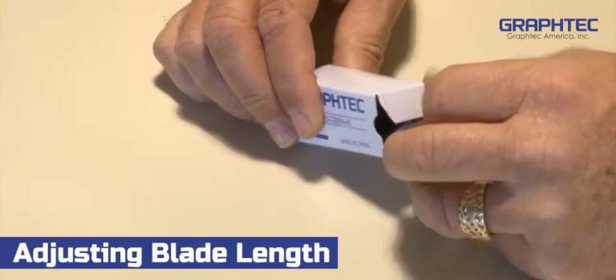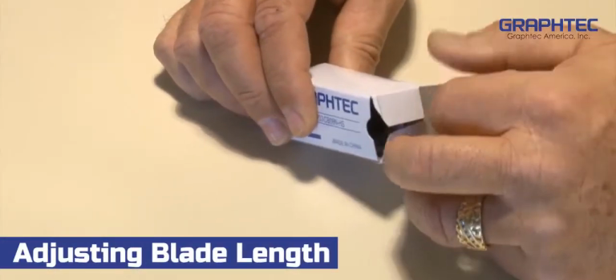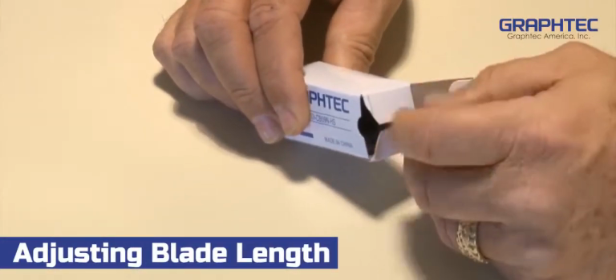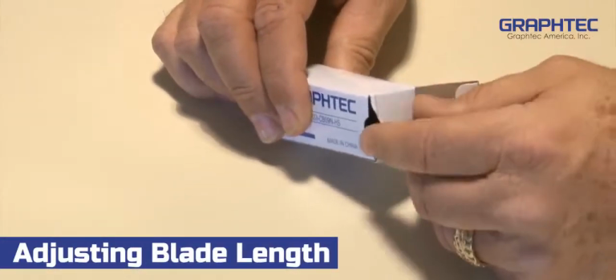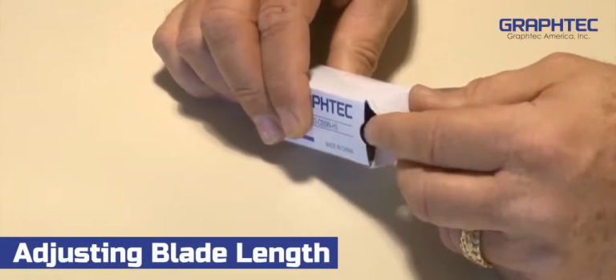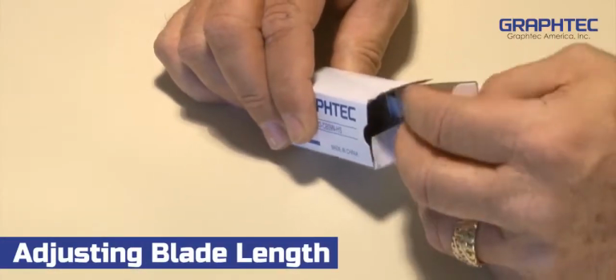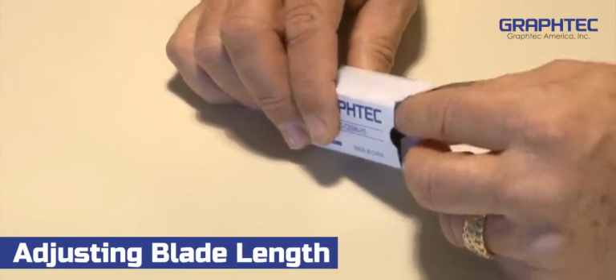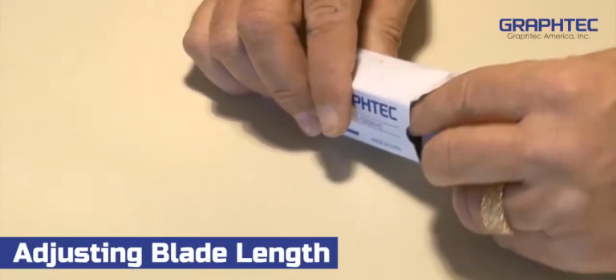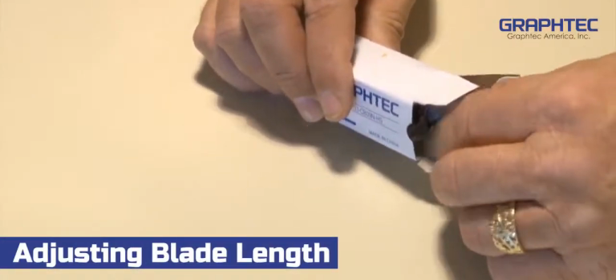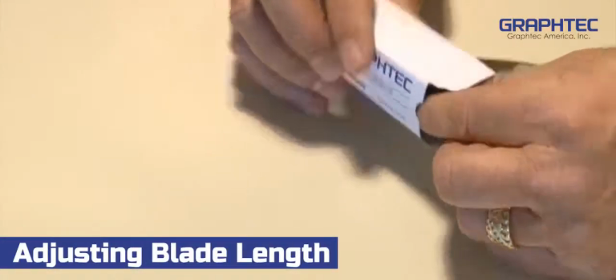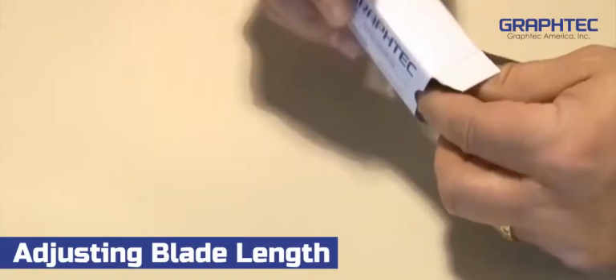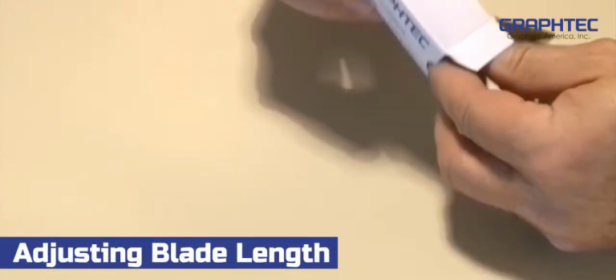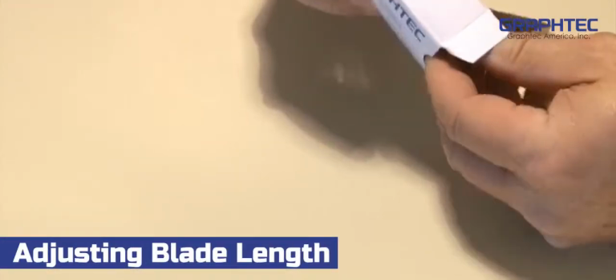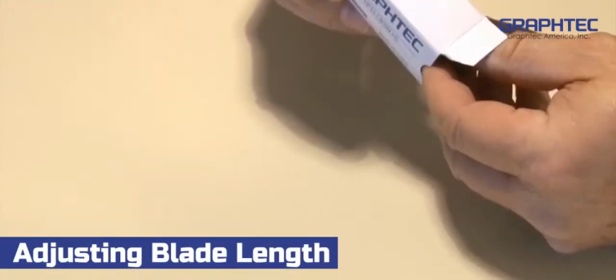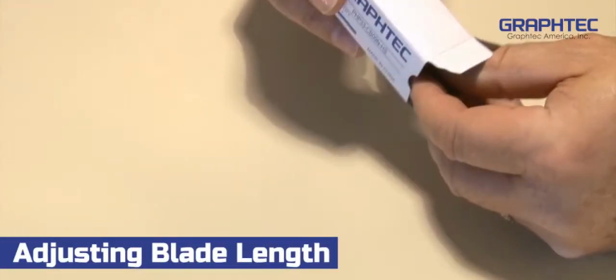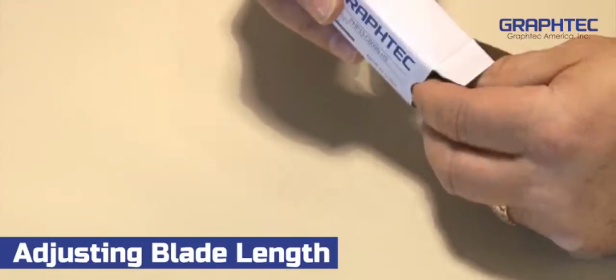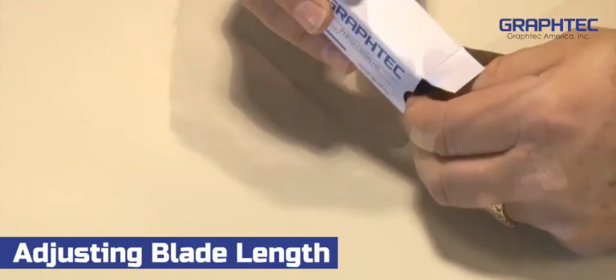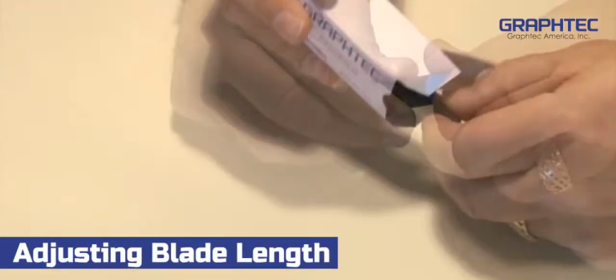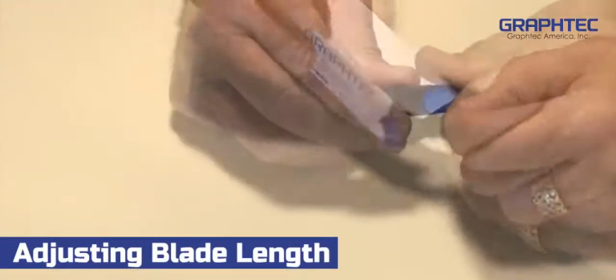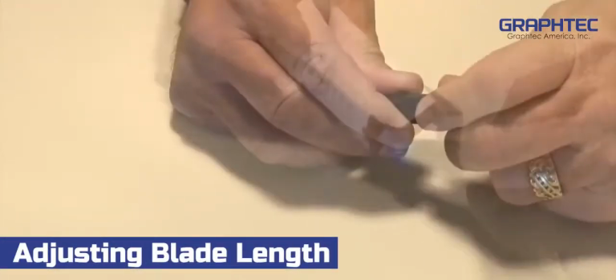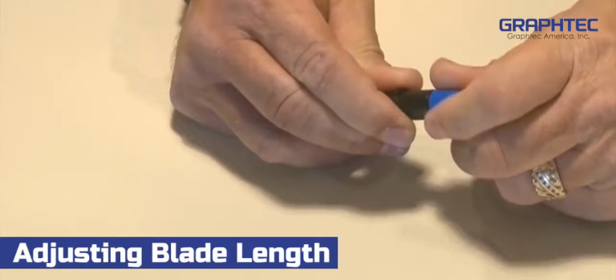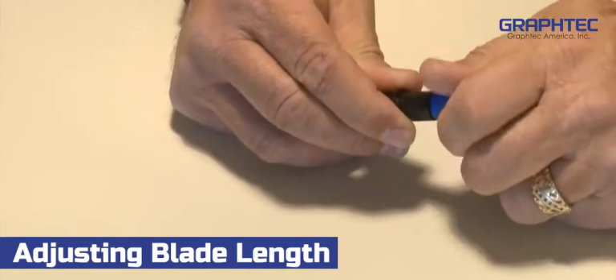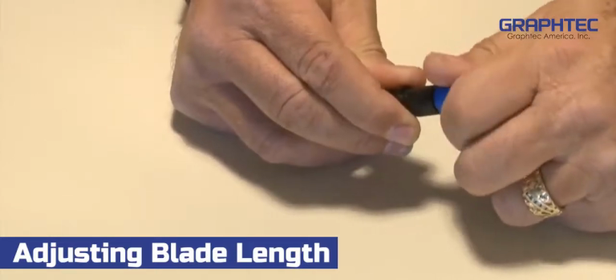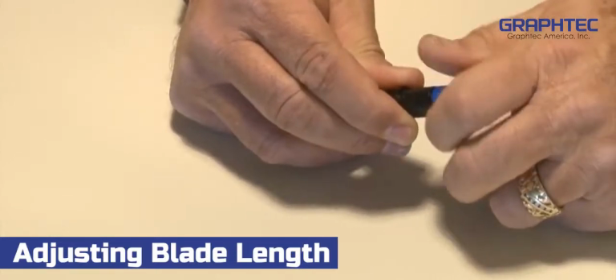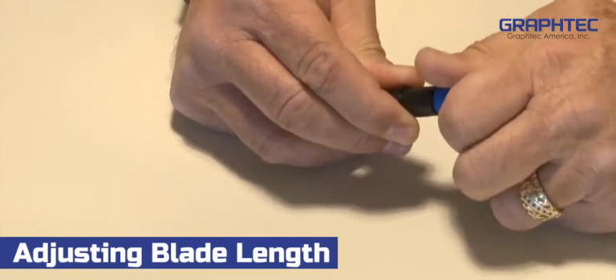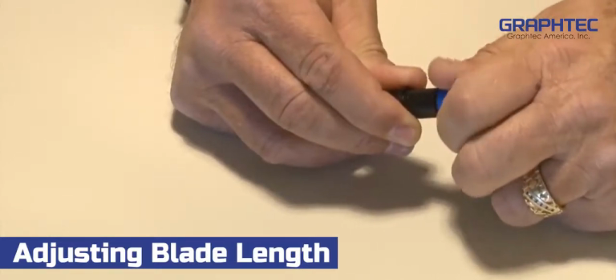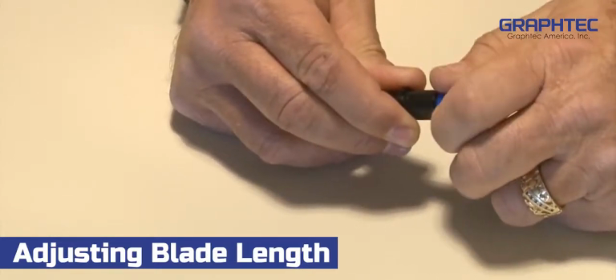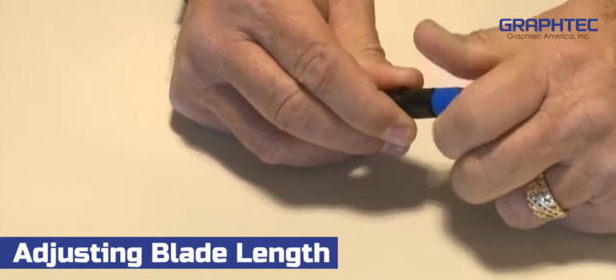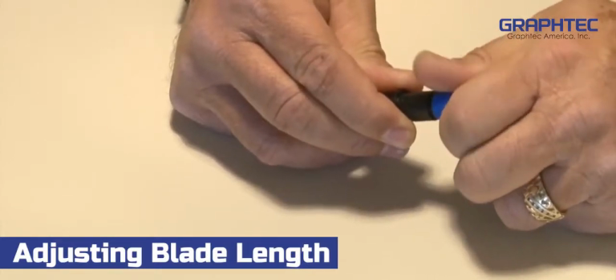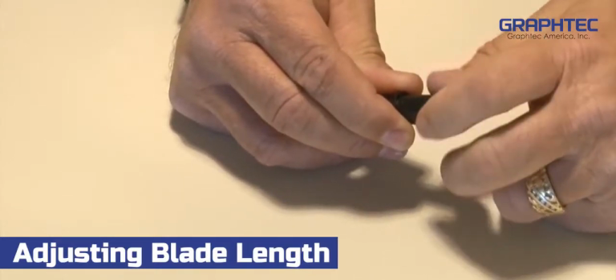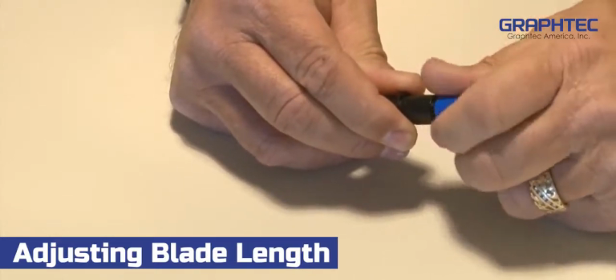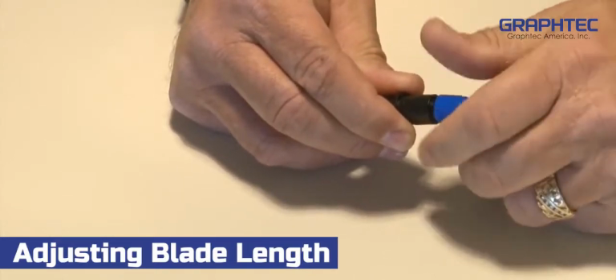Take the blade holder out of the box. Hold it in your hand and remove the cap.